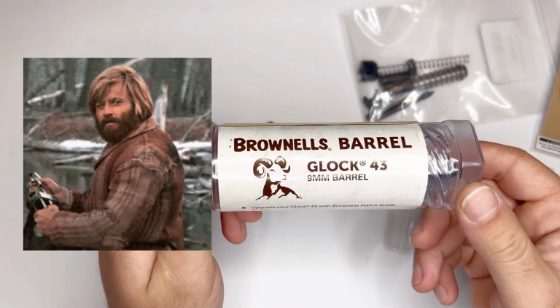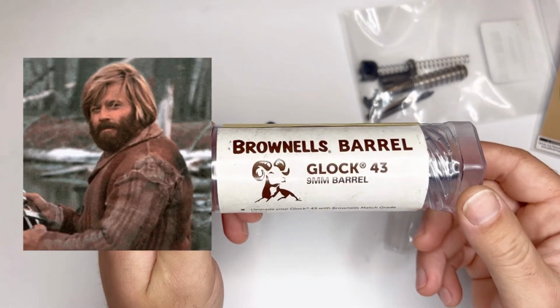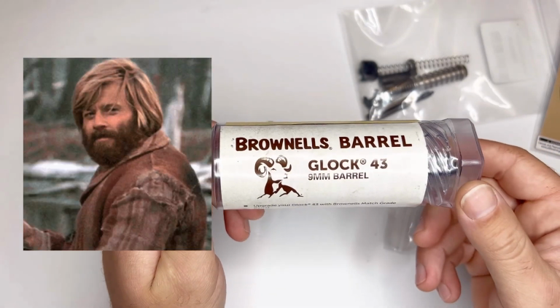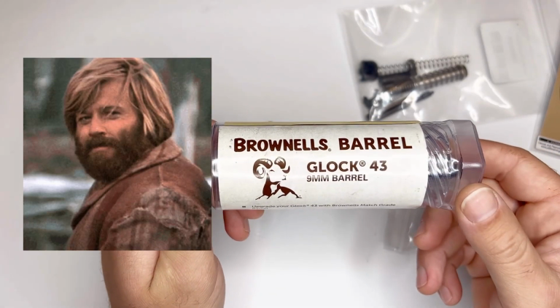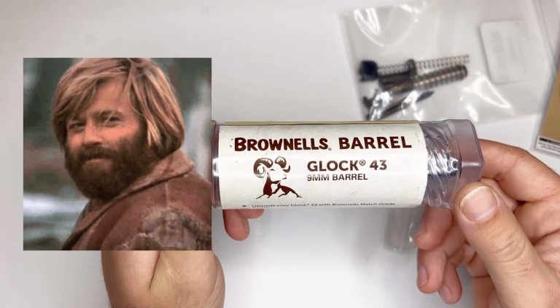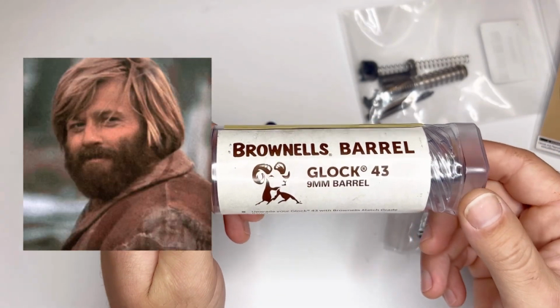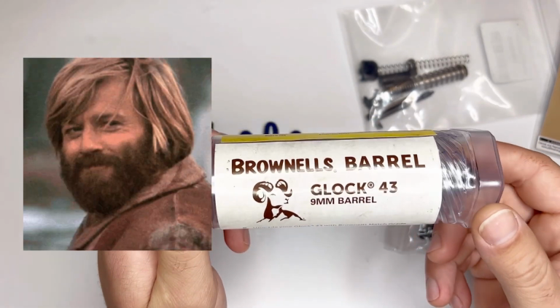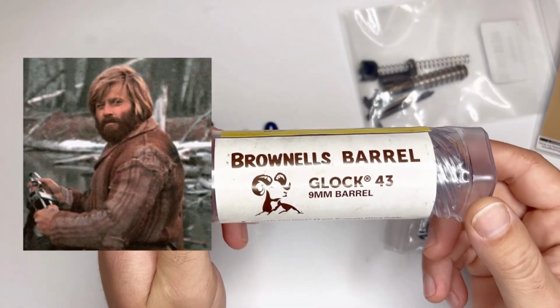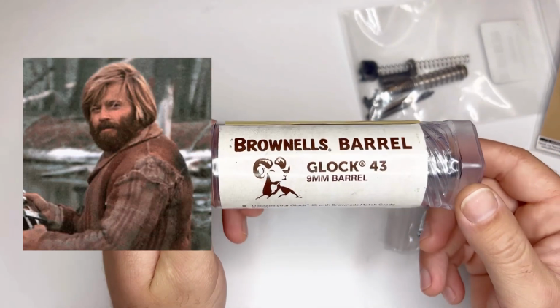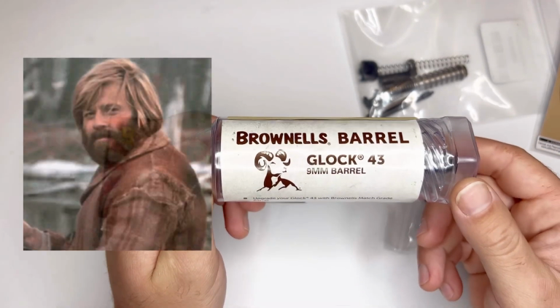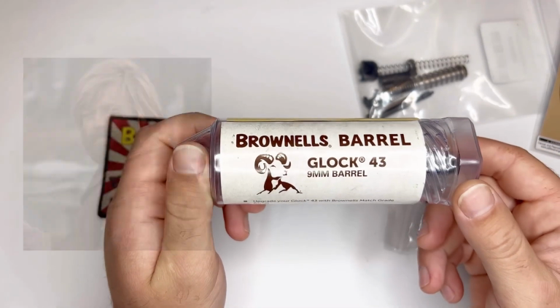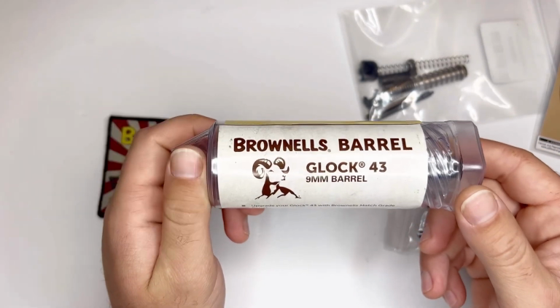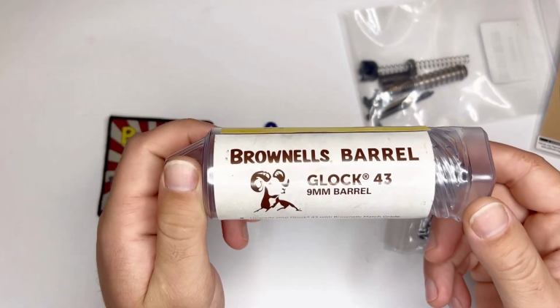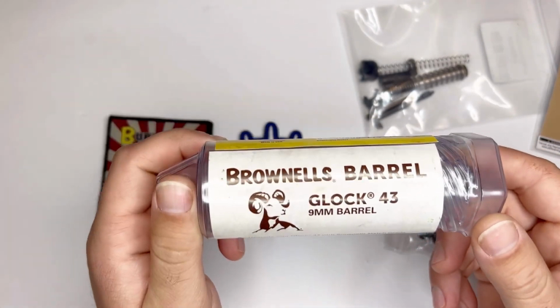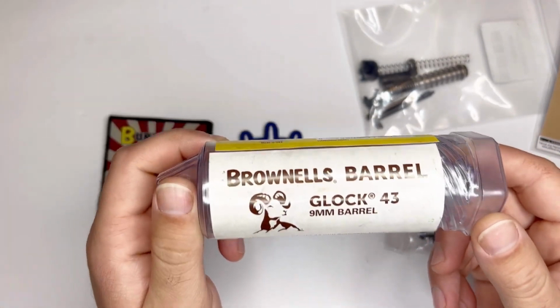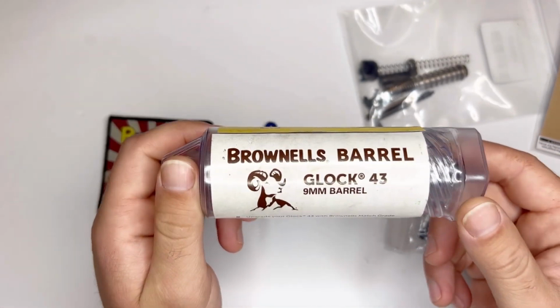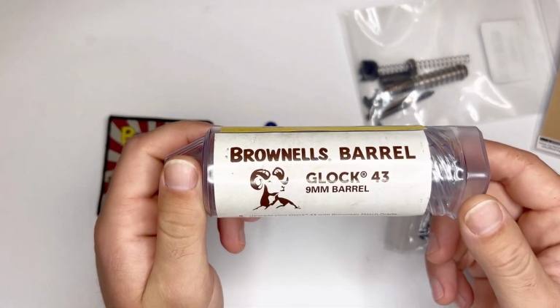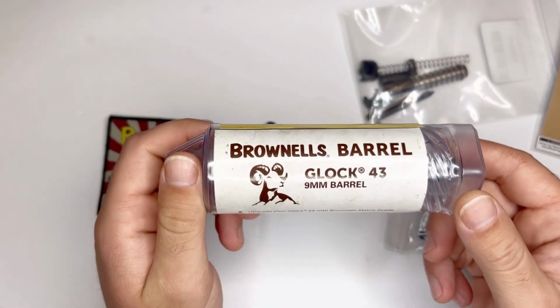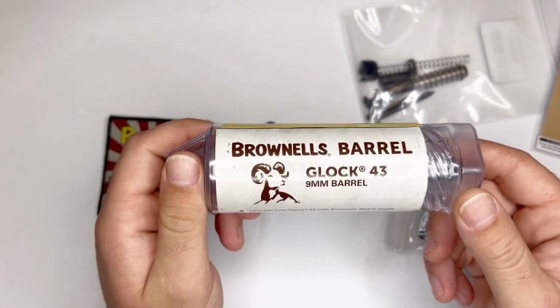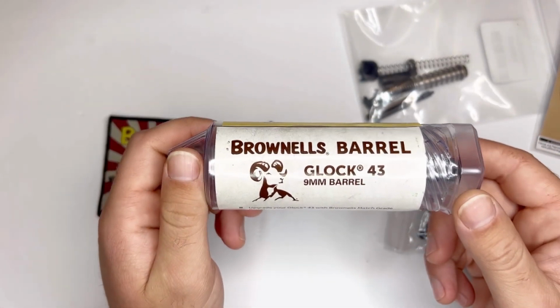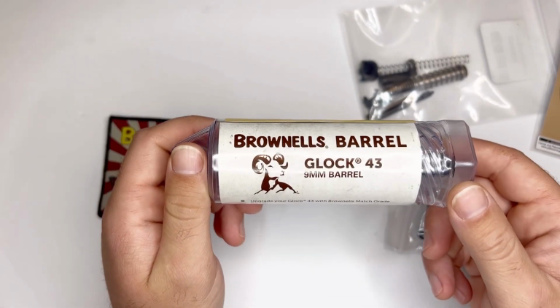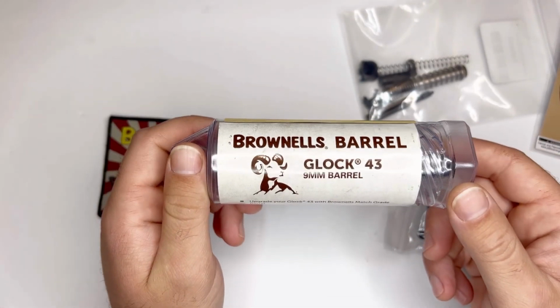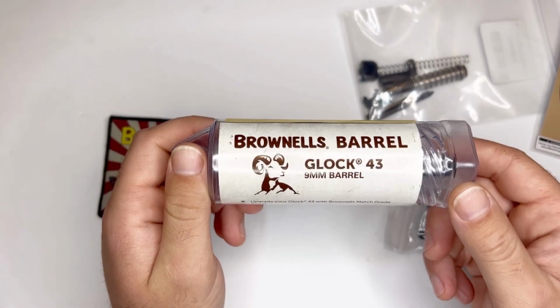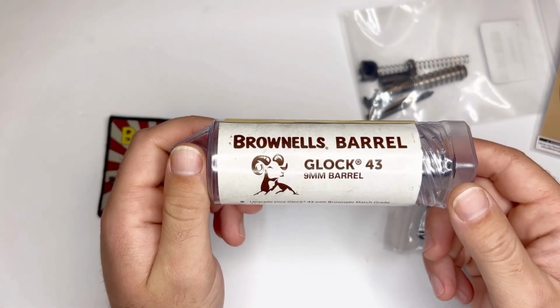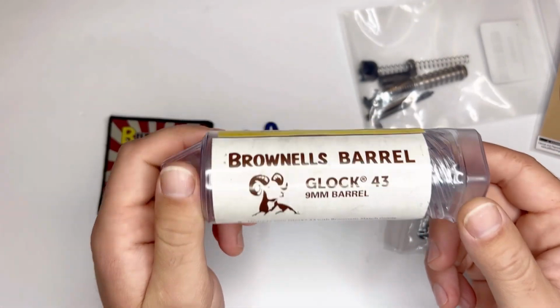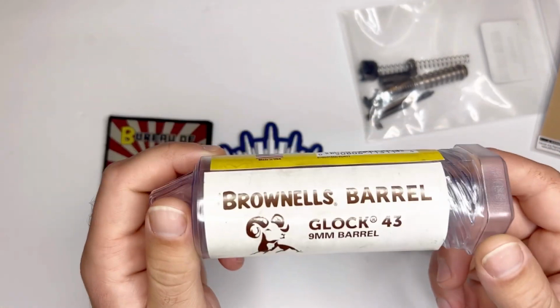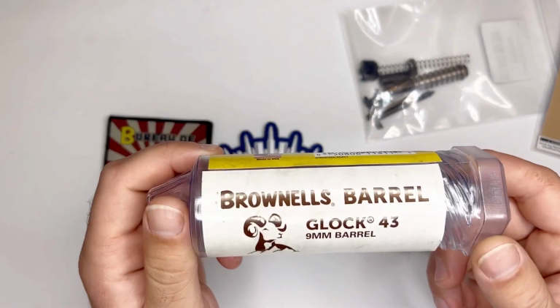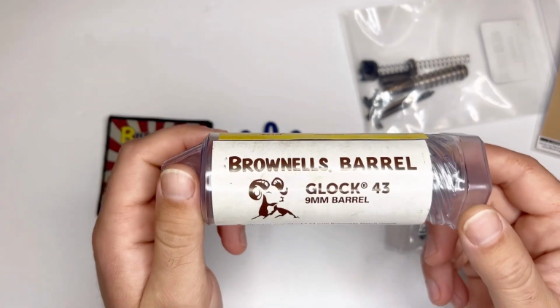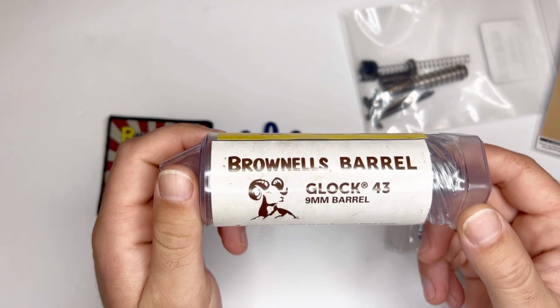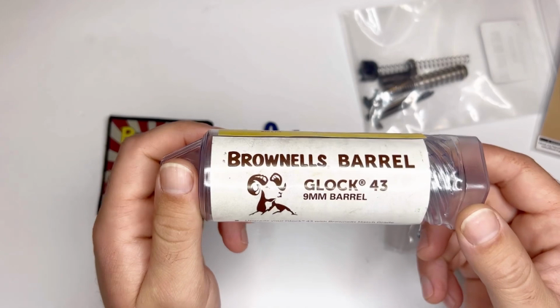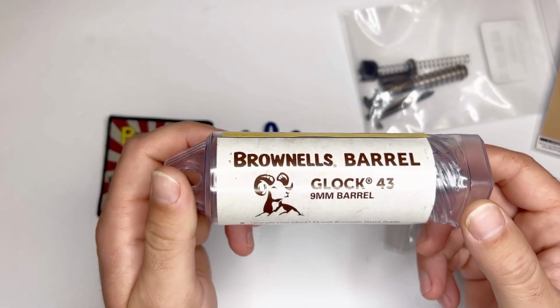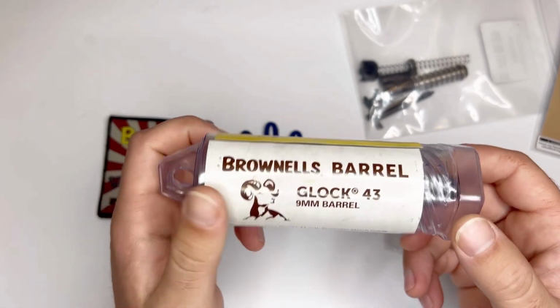Yes, if you guessed the Glock 43, you are correct.